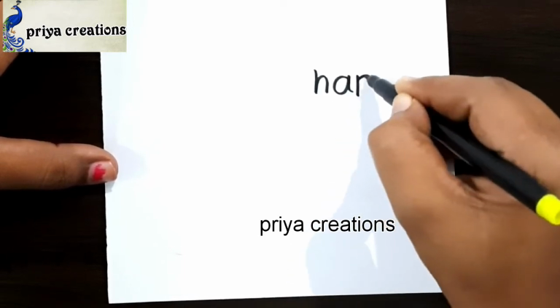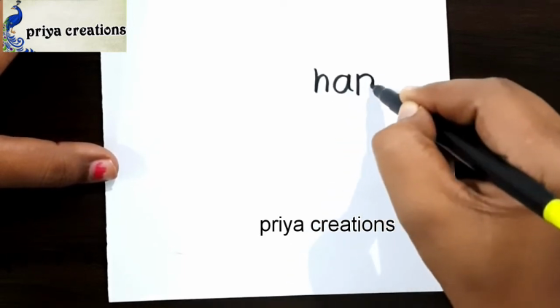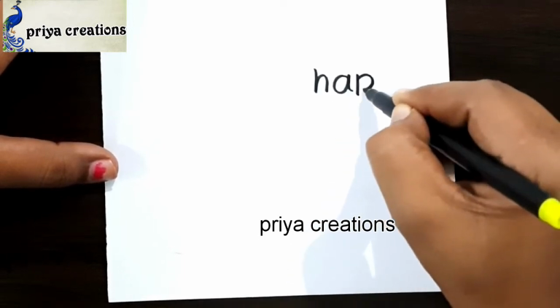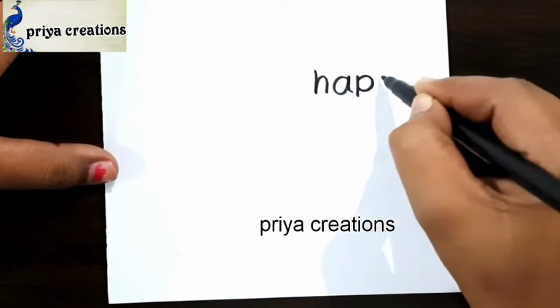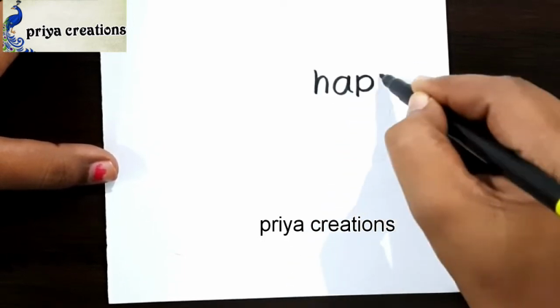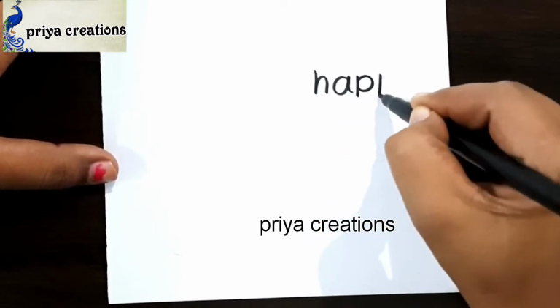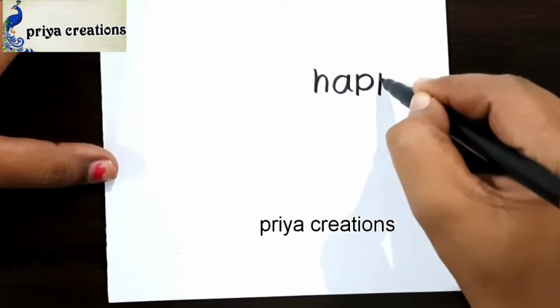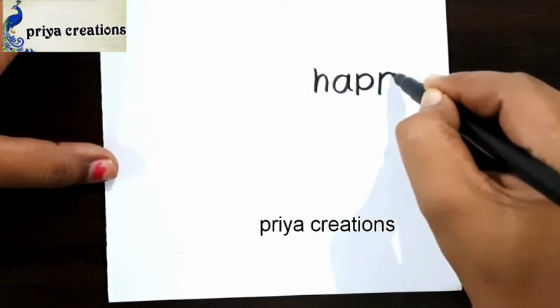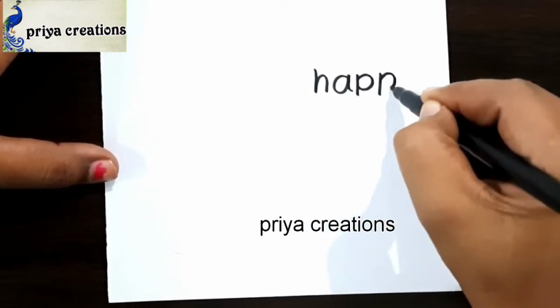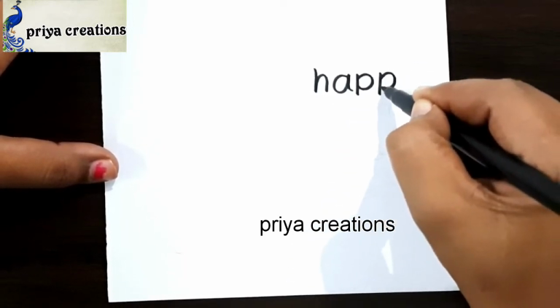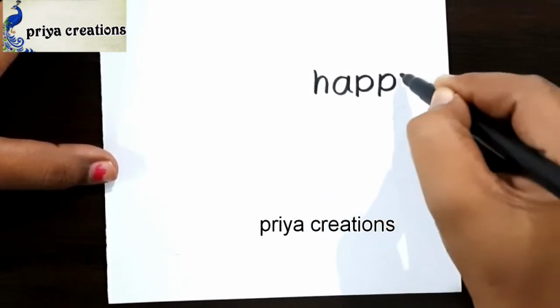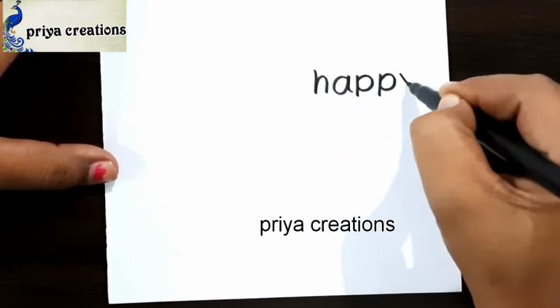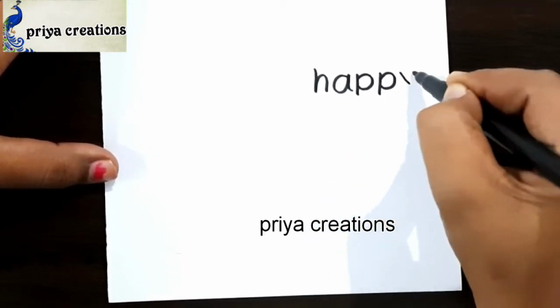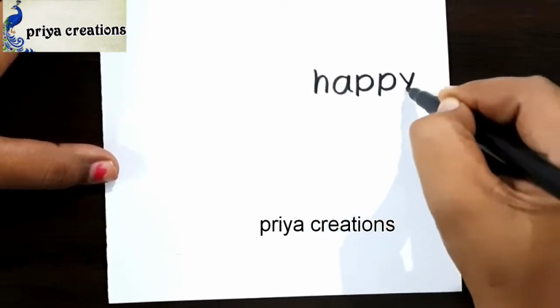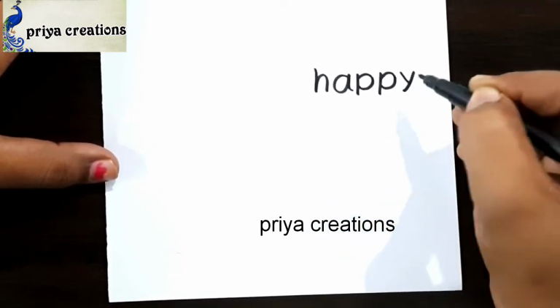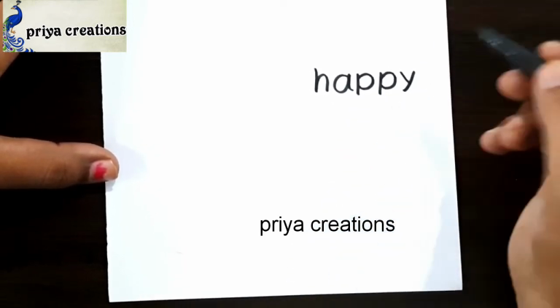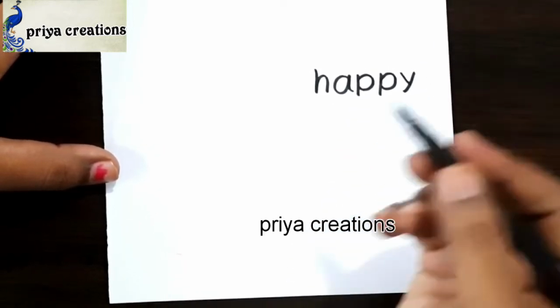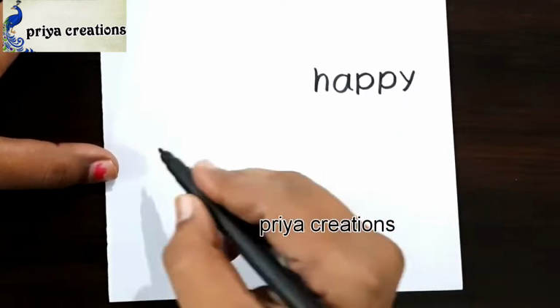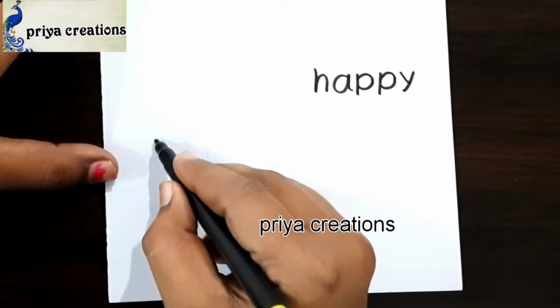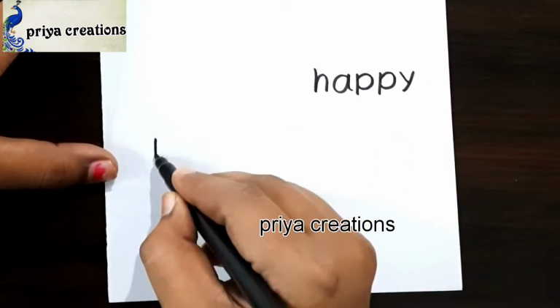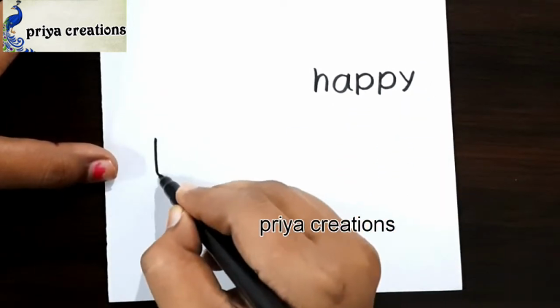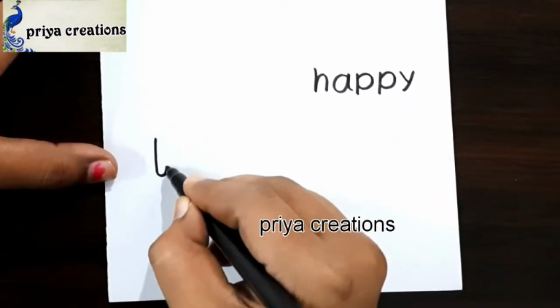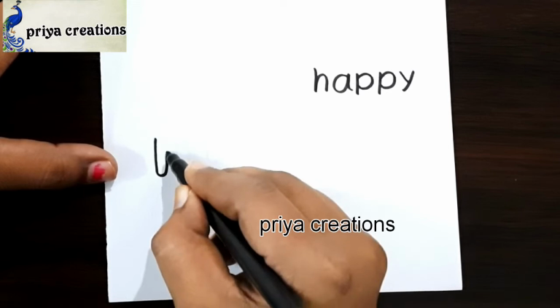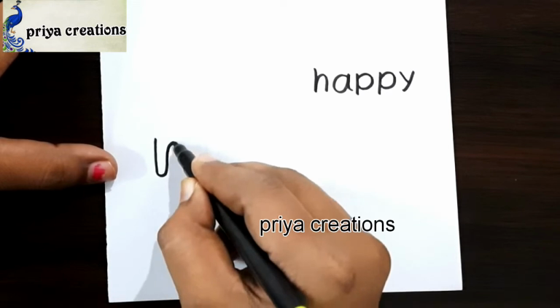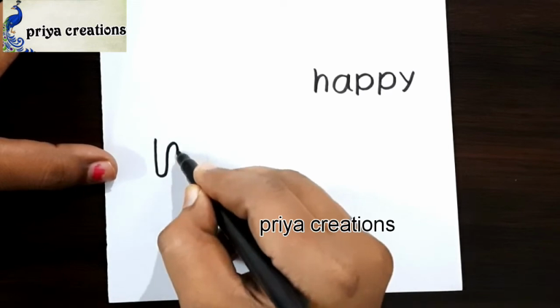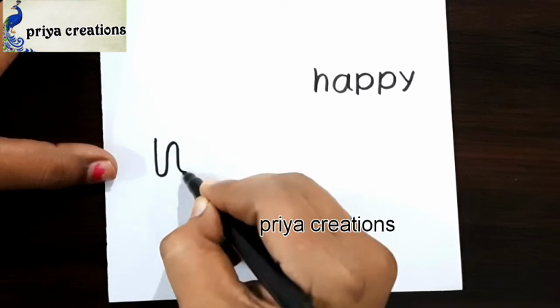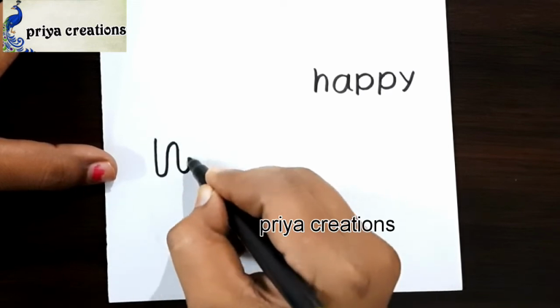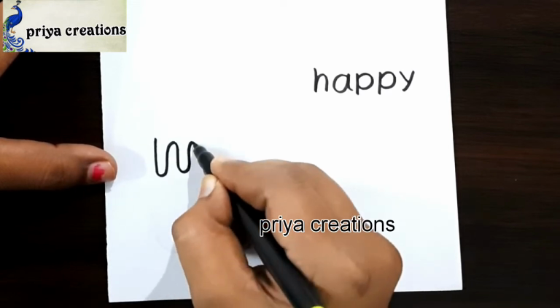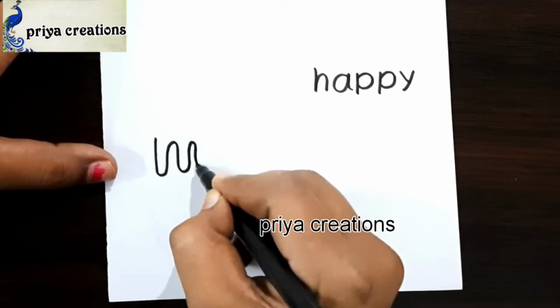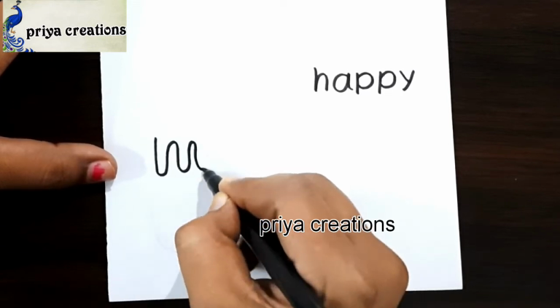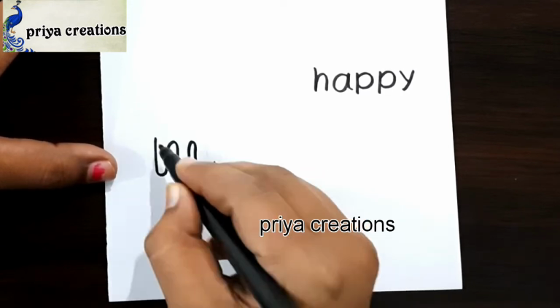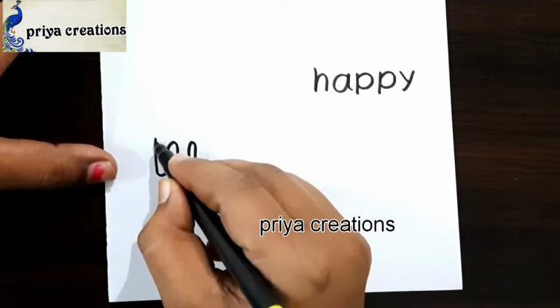Now I am using a black color sketch pen to draw this design. This is a happy Mother's Day card.